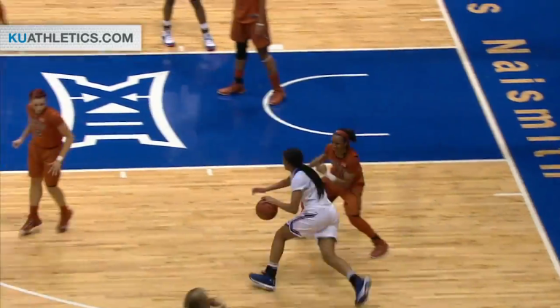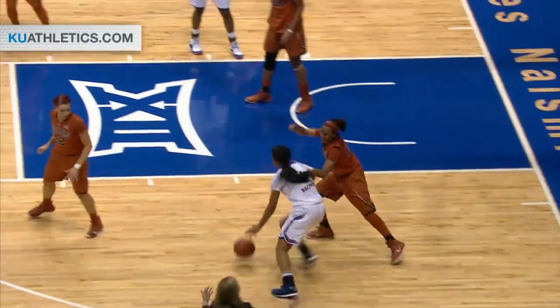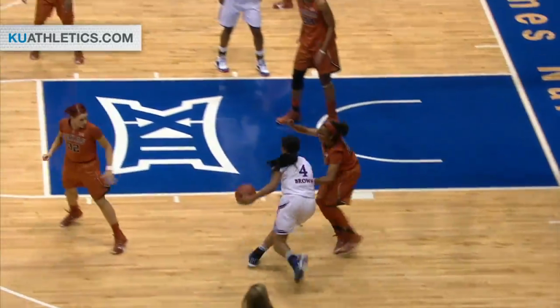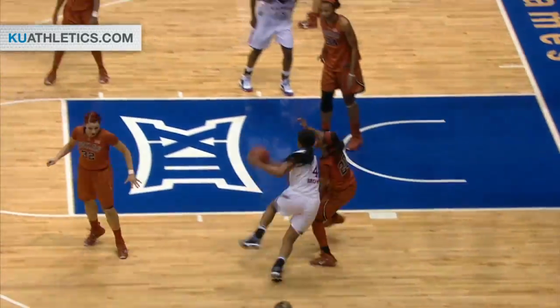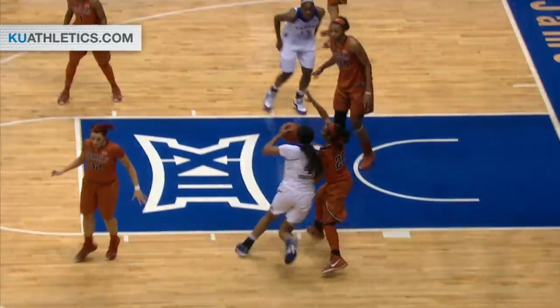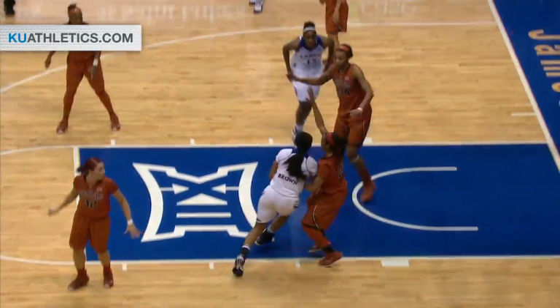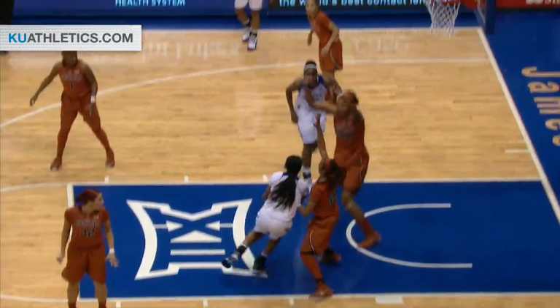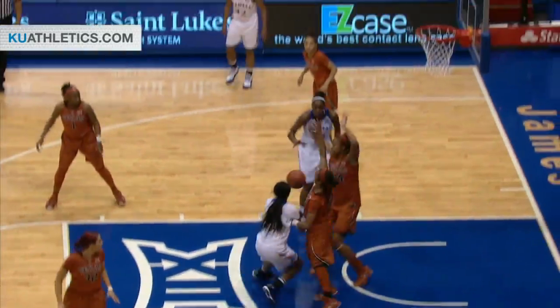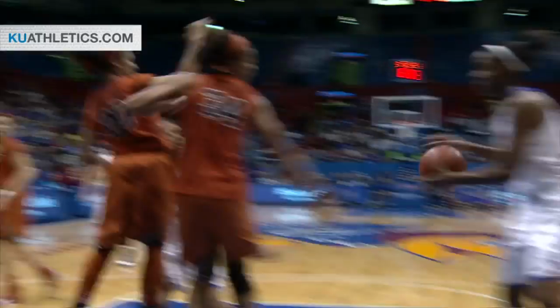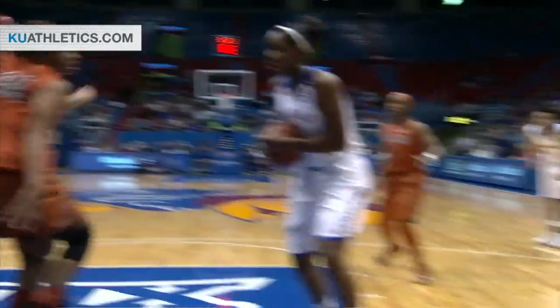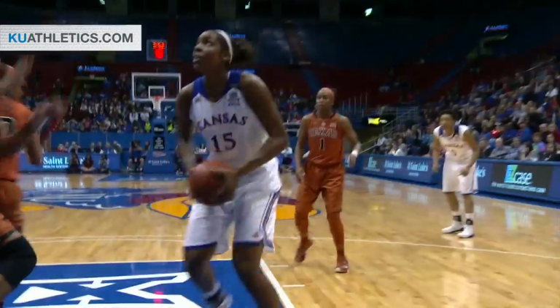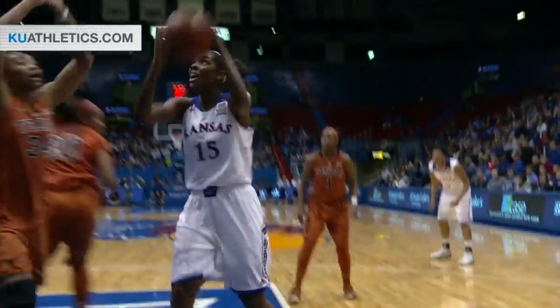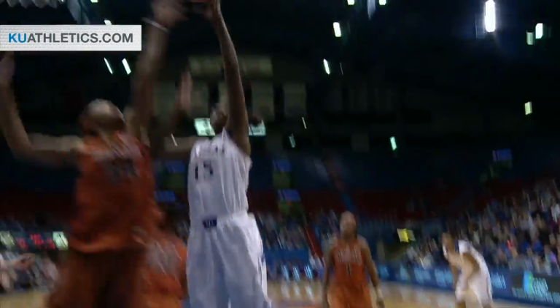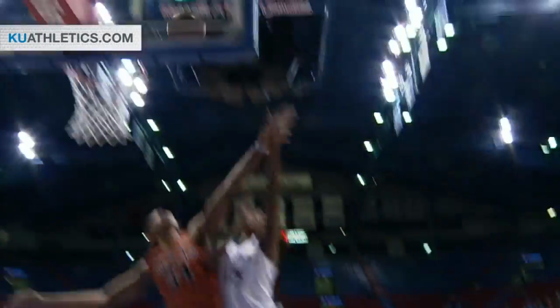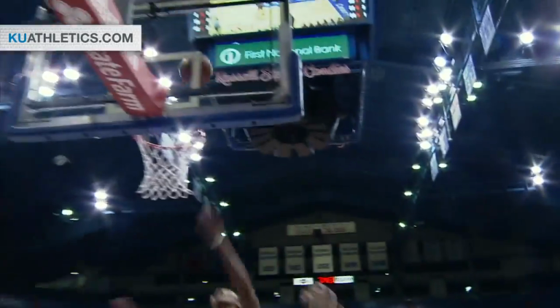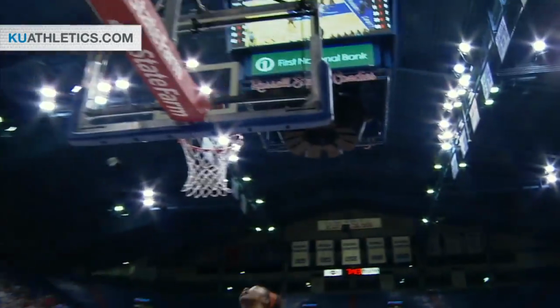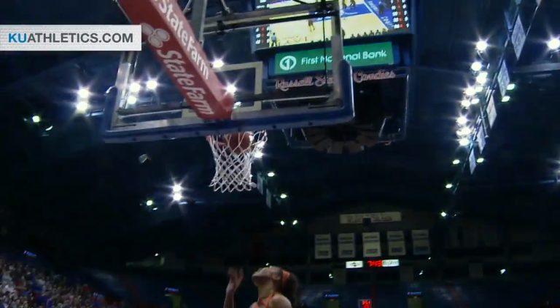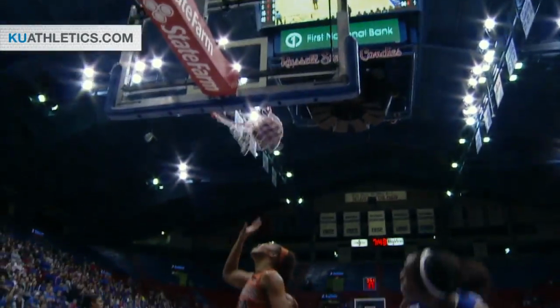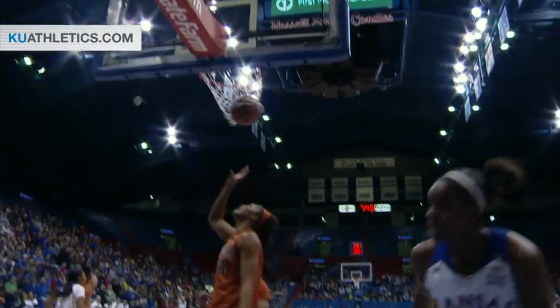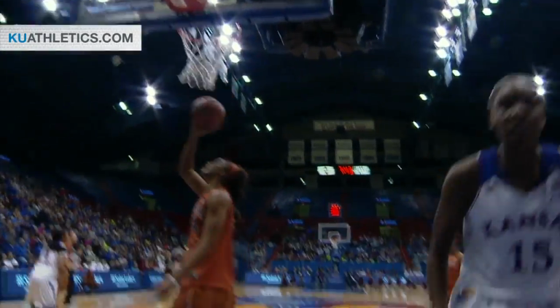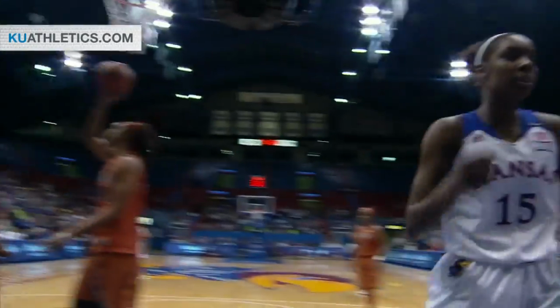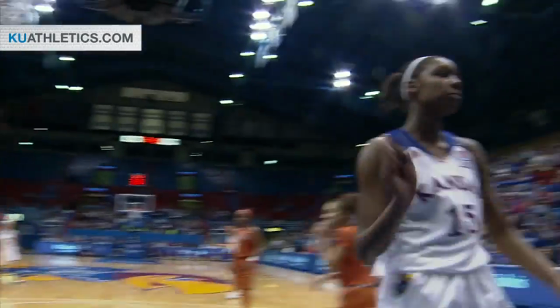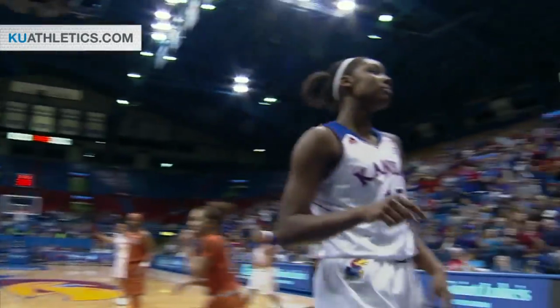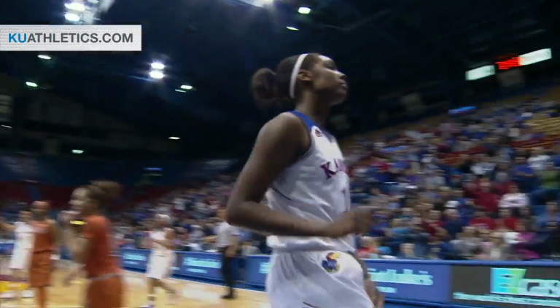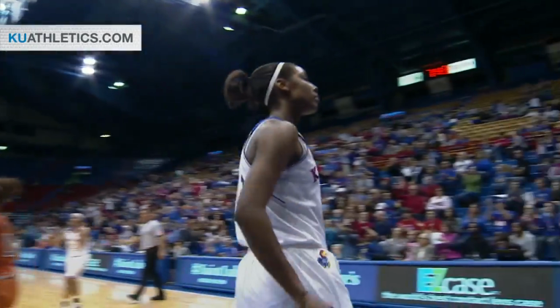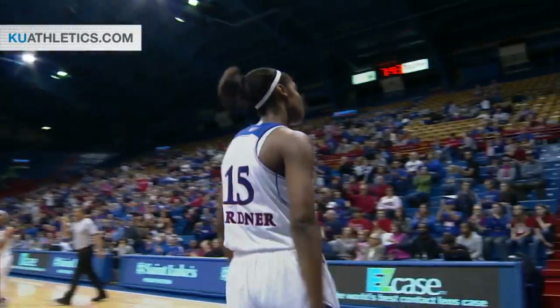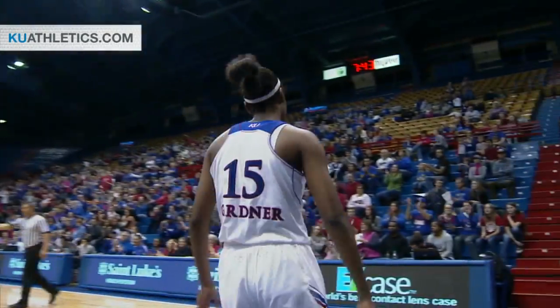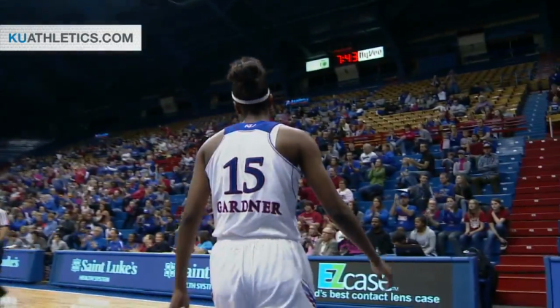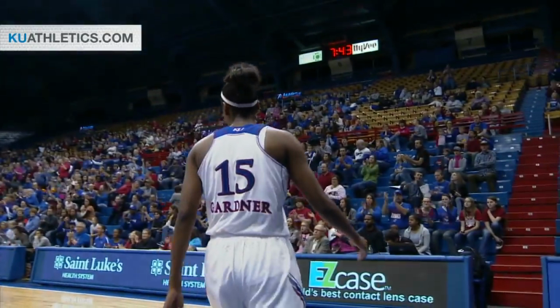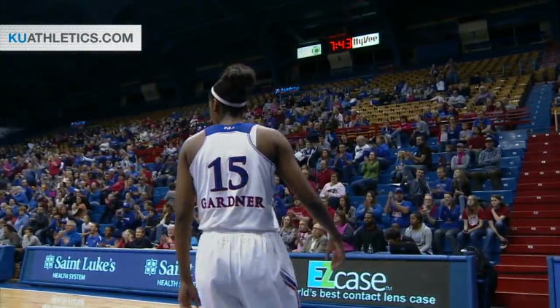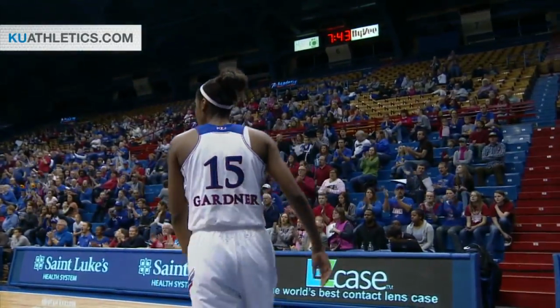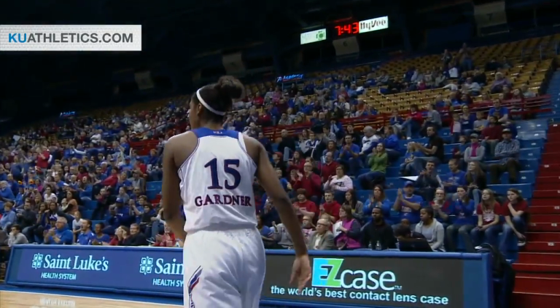Jada Brown on the baseline. Double-teamed and hands off to Gardner for the hoop and the foul.